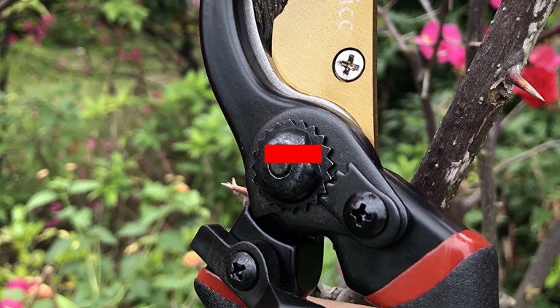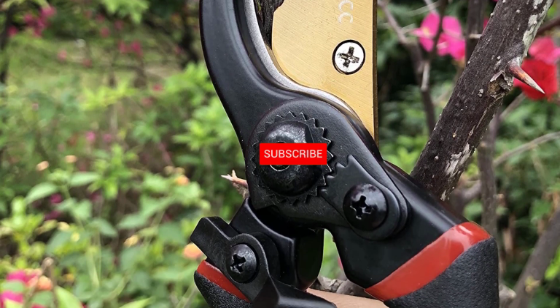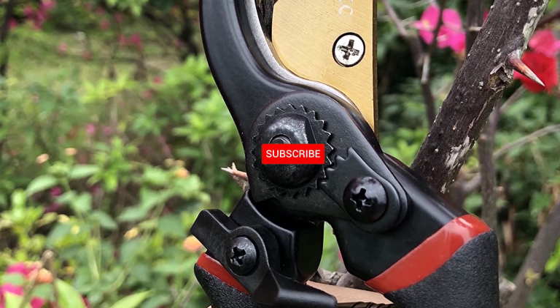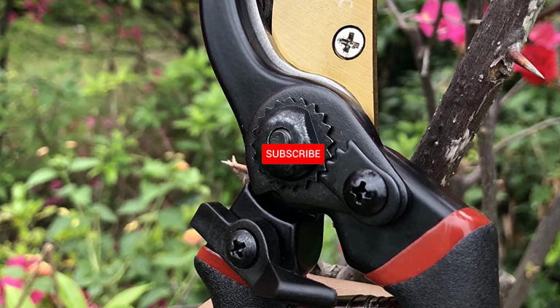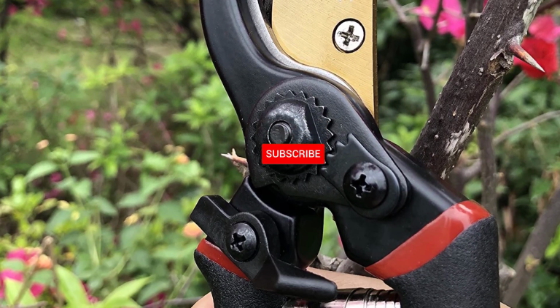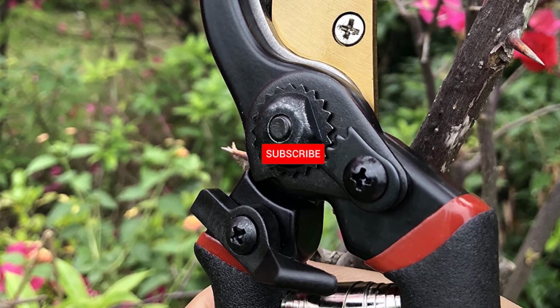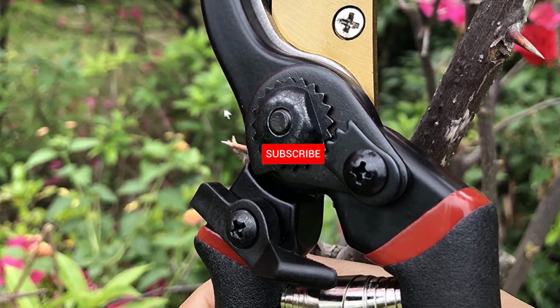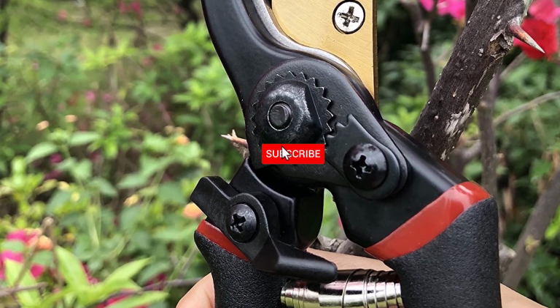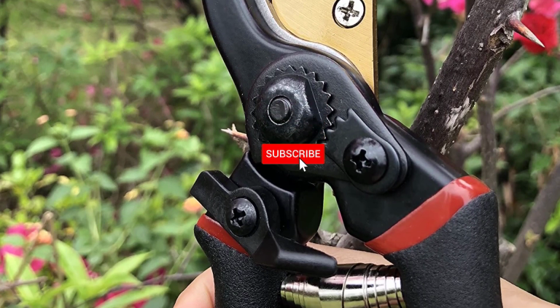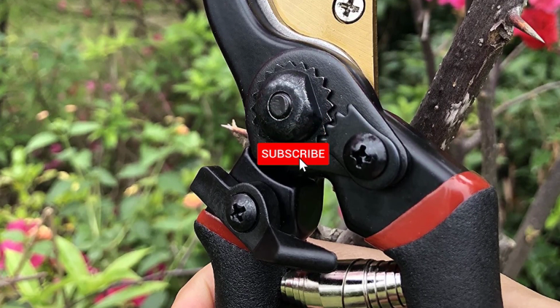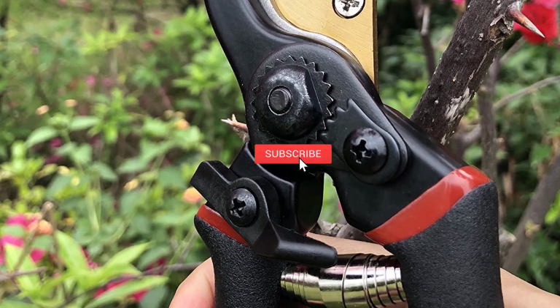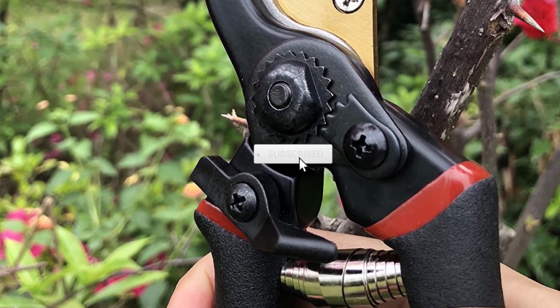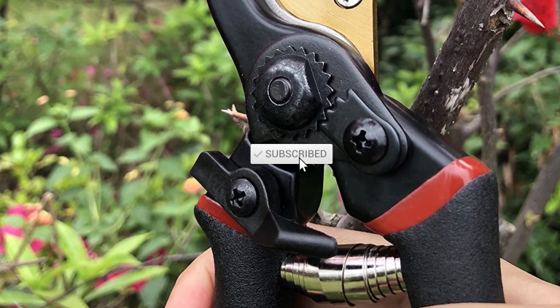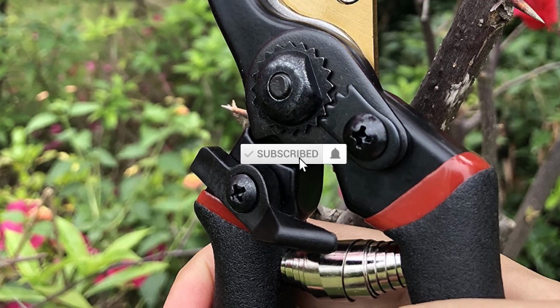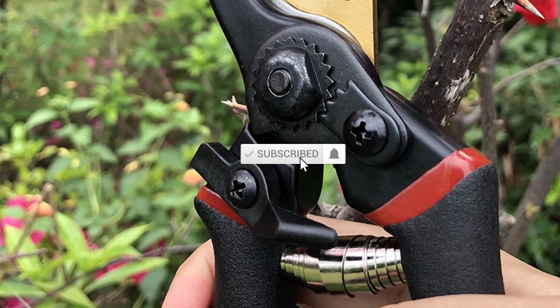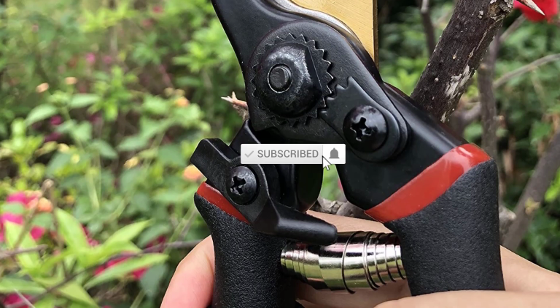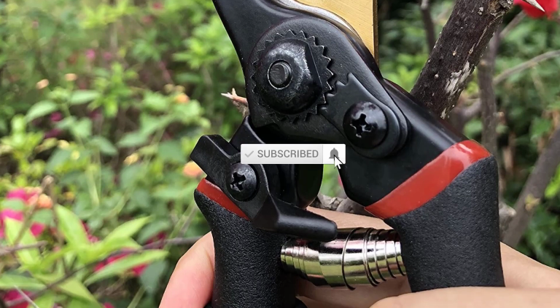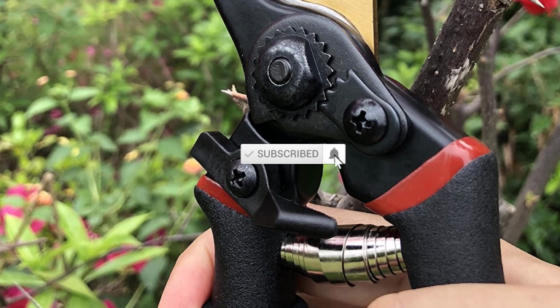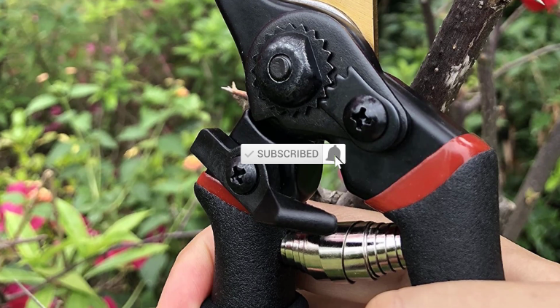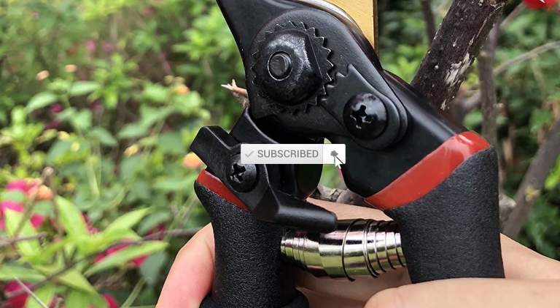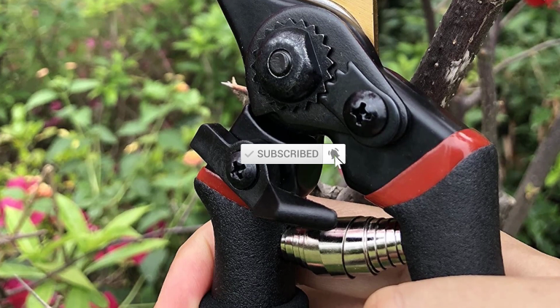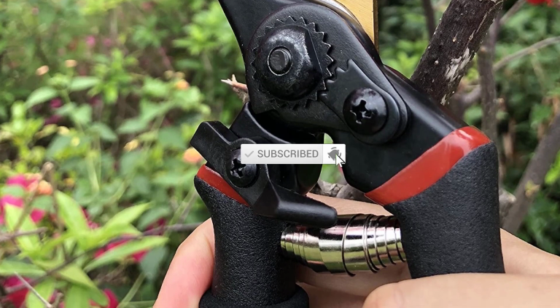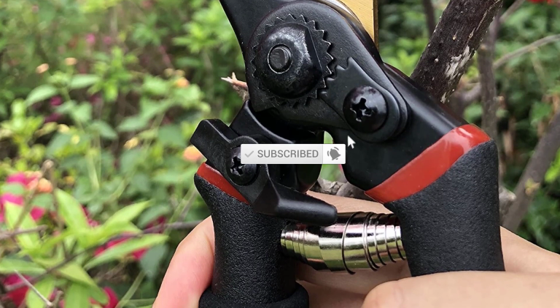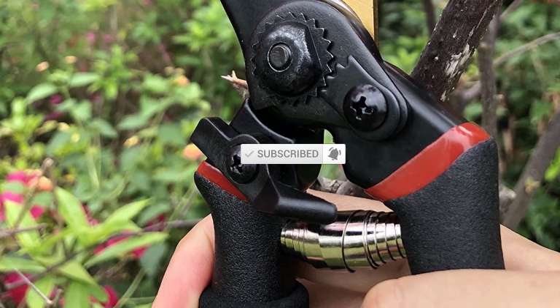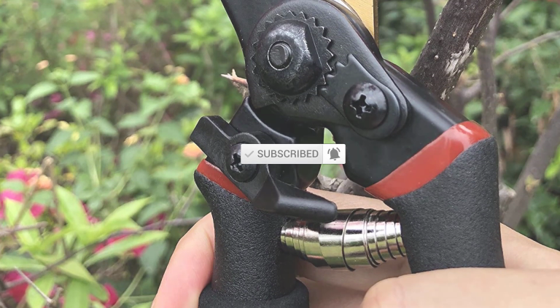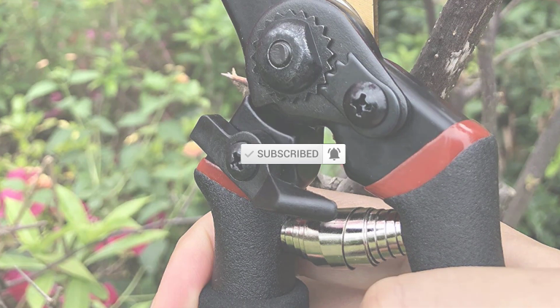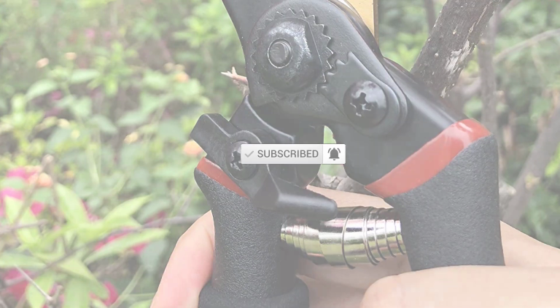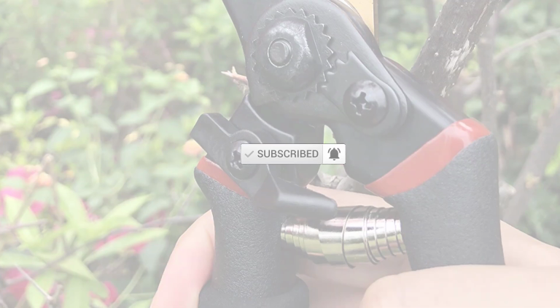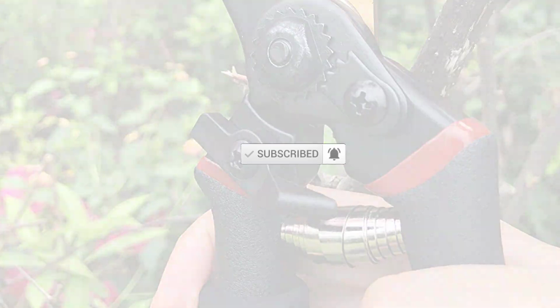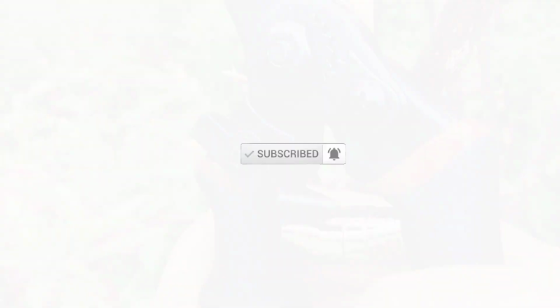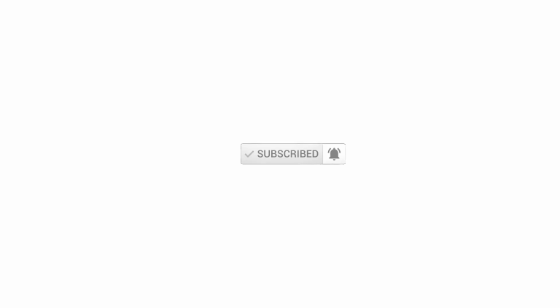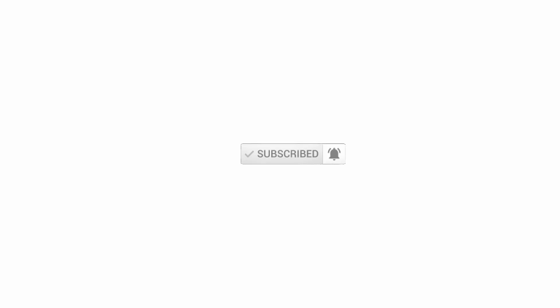Subscribe to this channel to see more upcoming videos. Let's start.